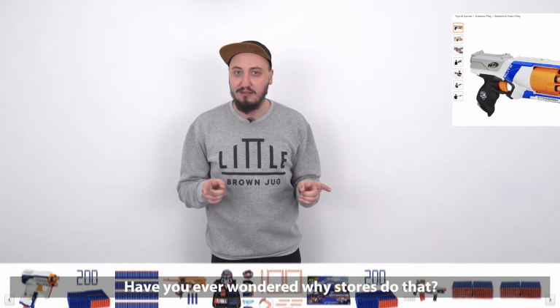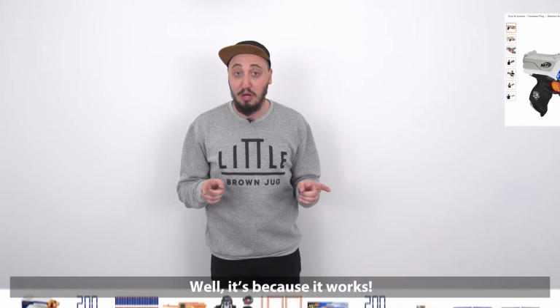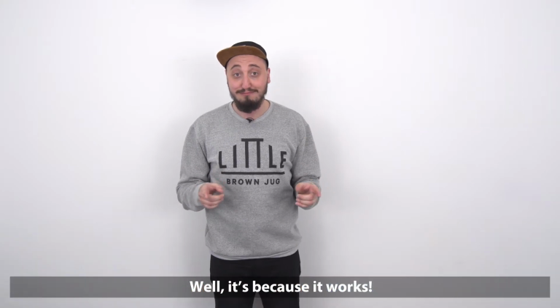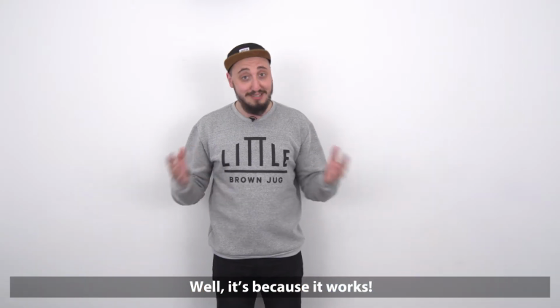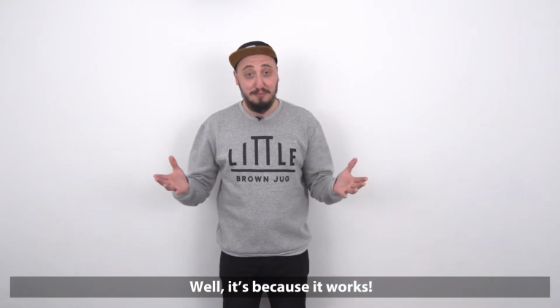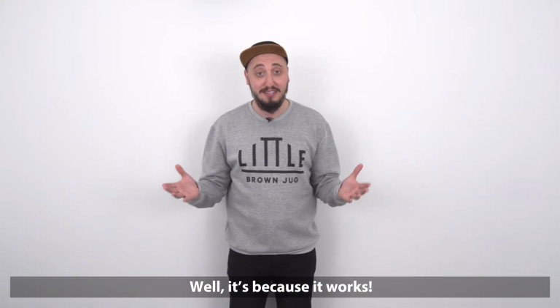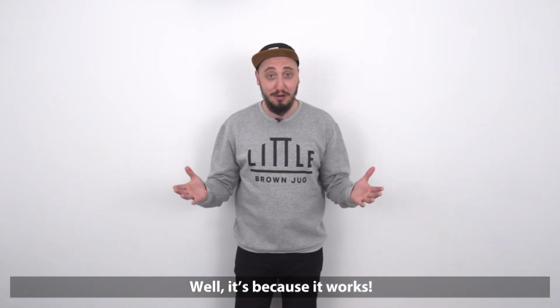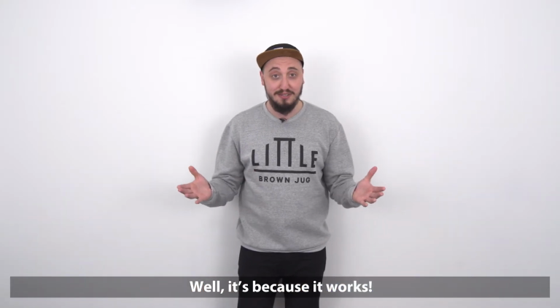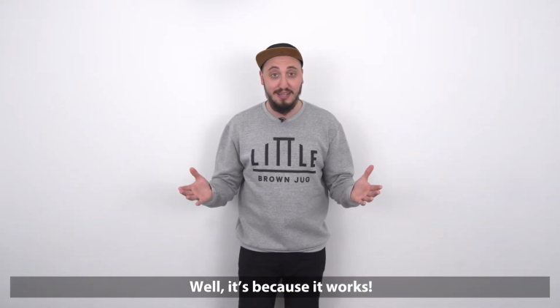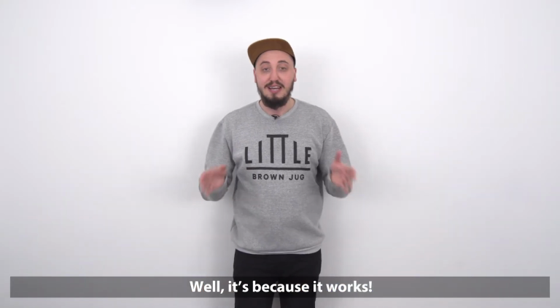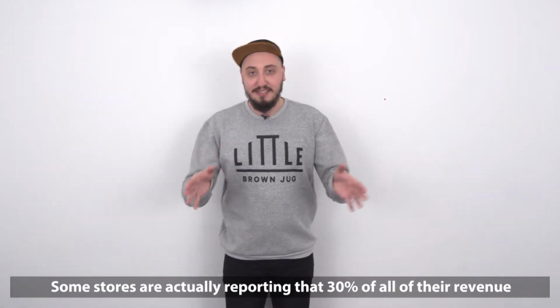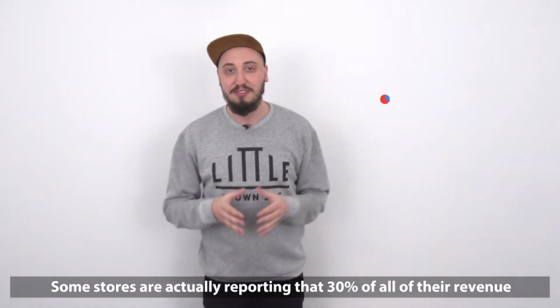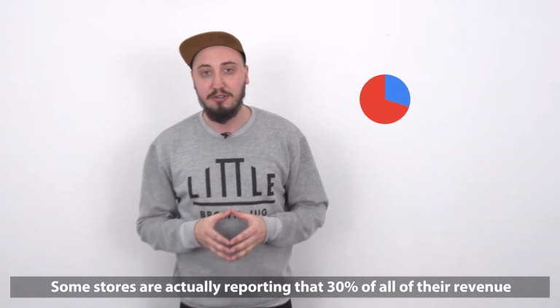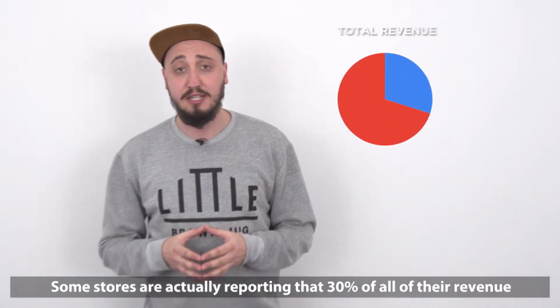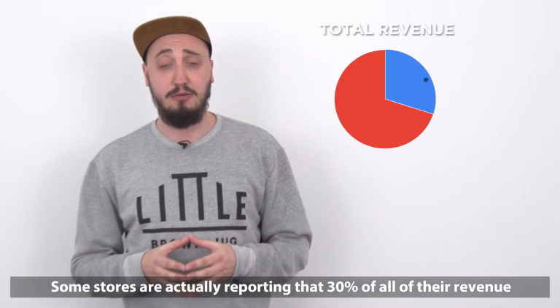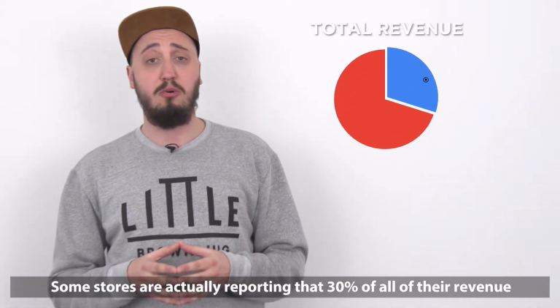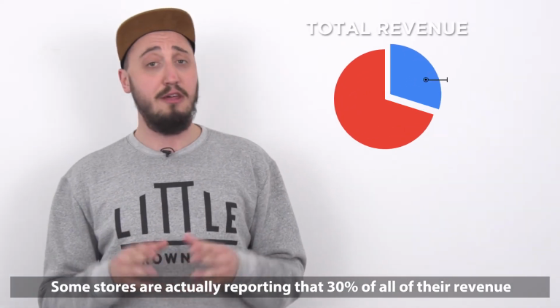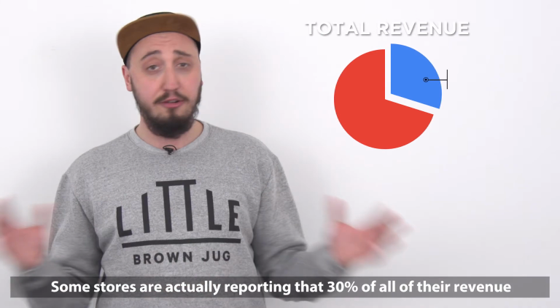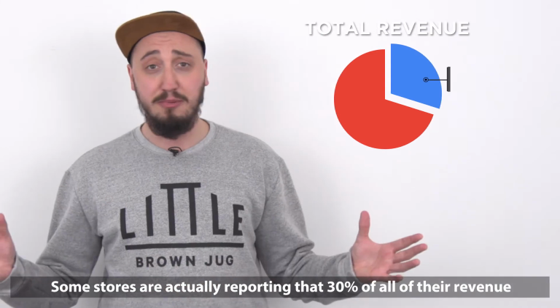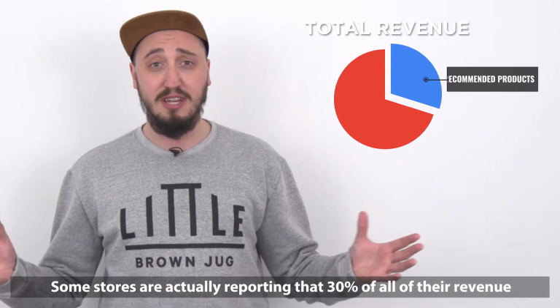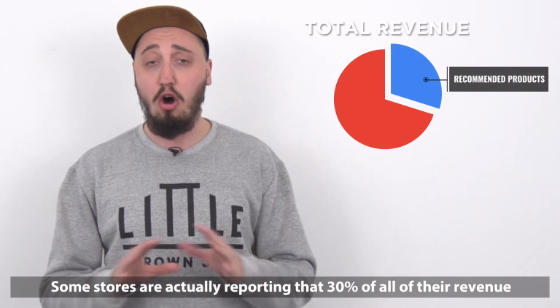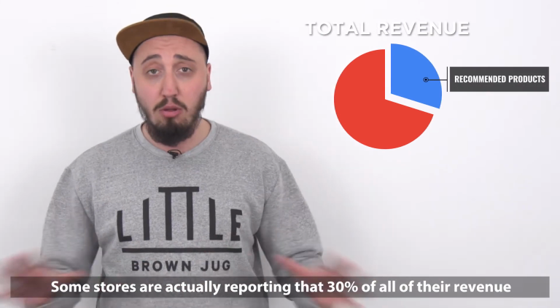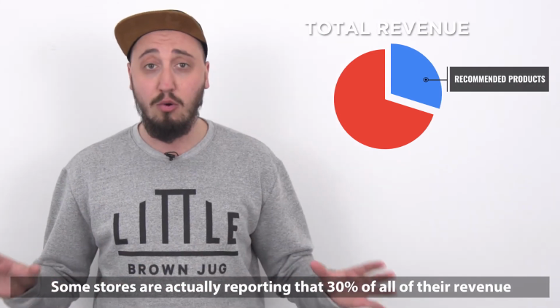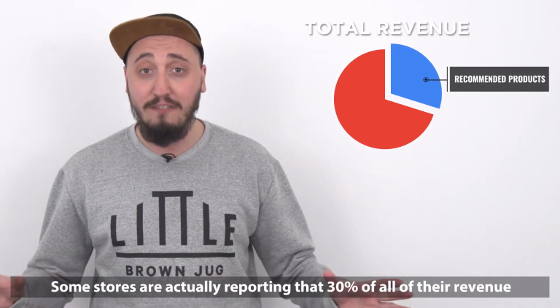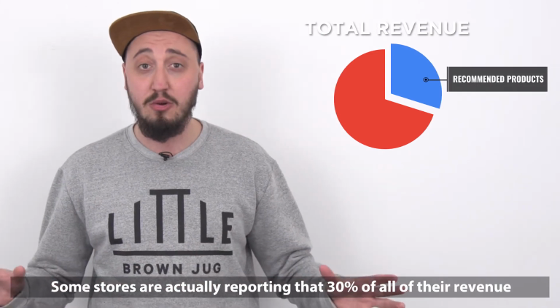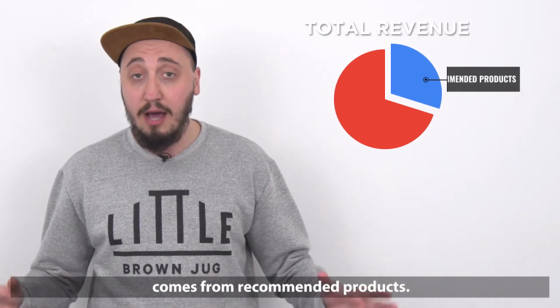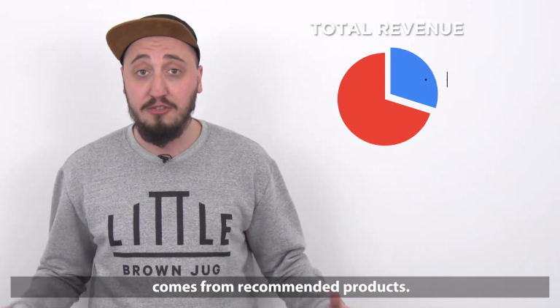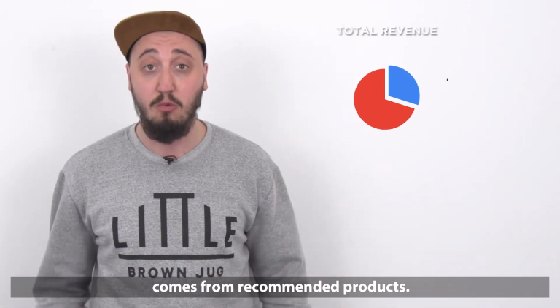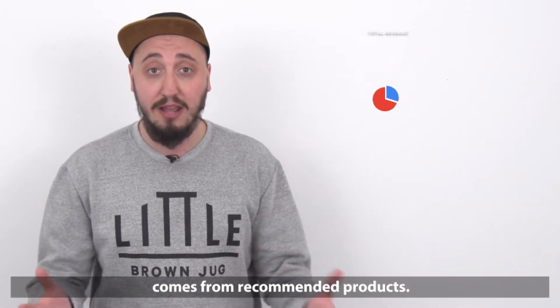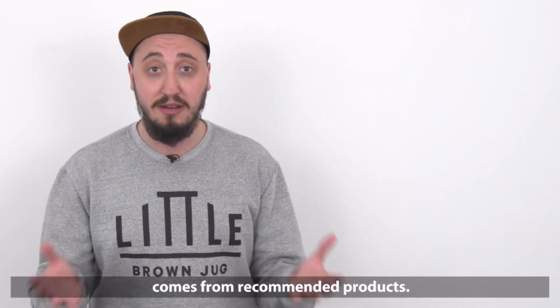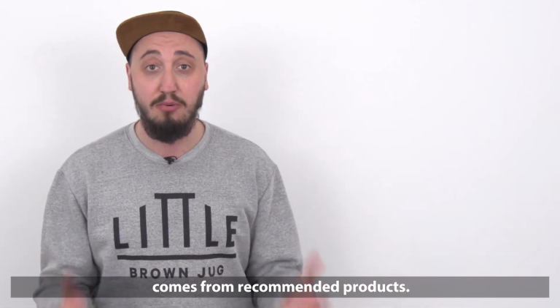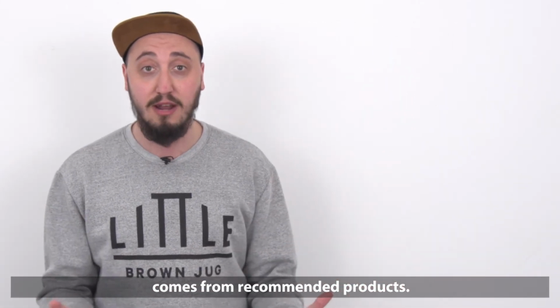Well, it's because it works. Some stores are actually reporting that 30% of all of their revenue comes from recommended products.